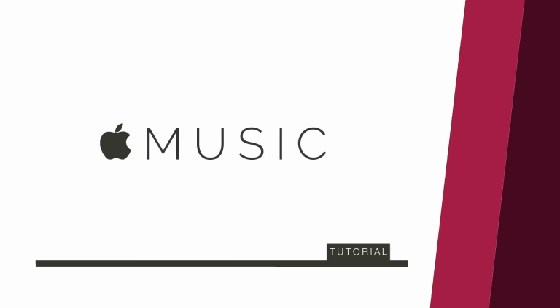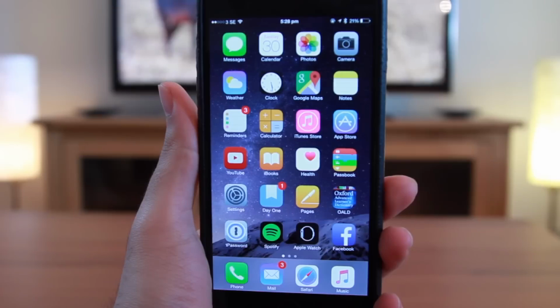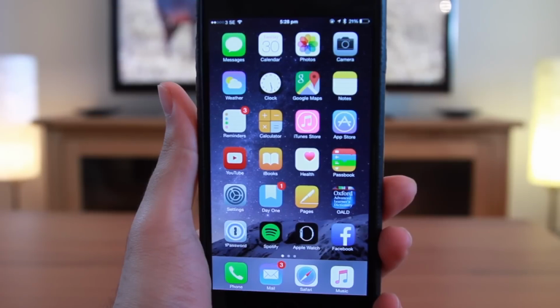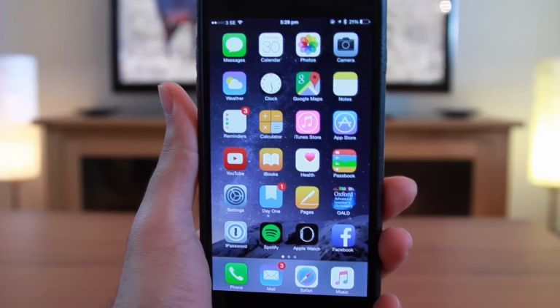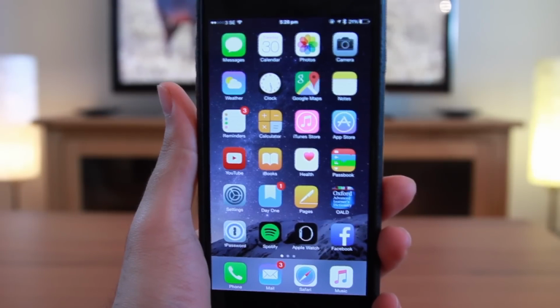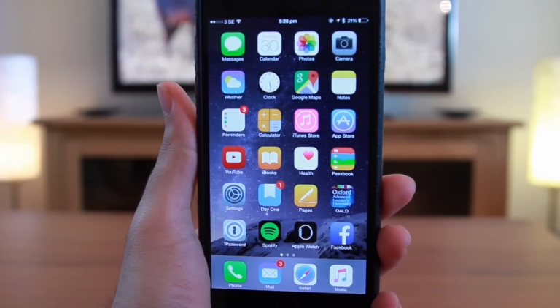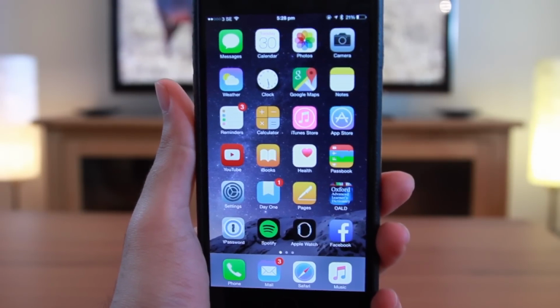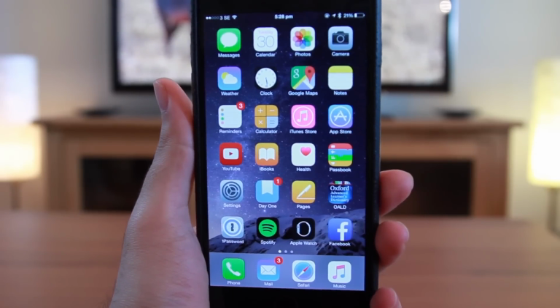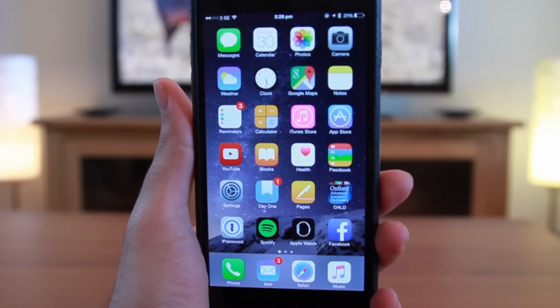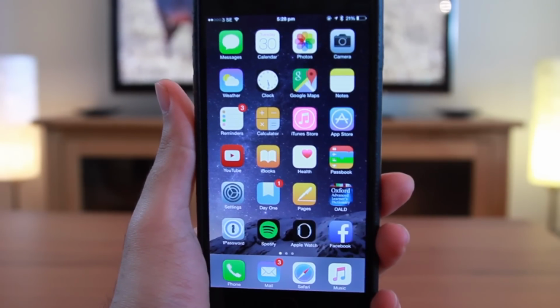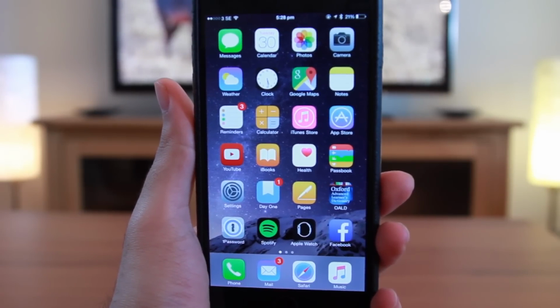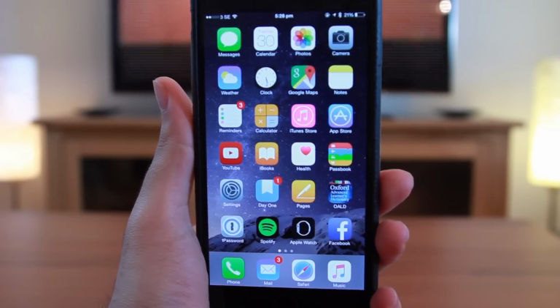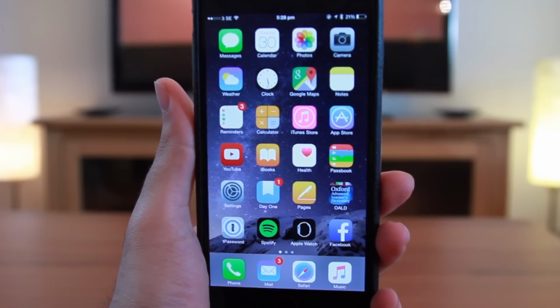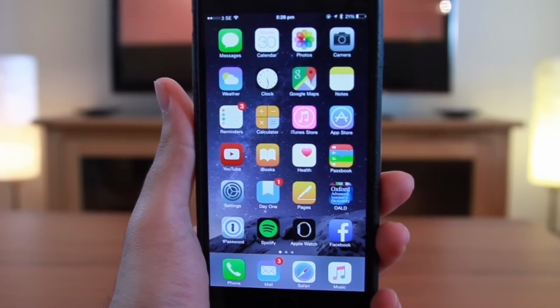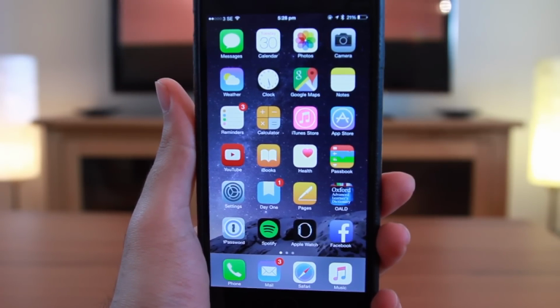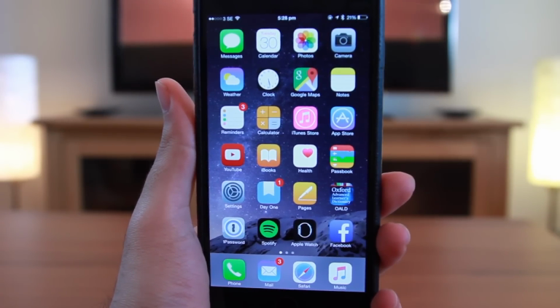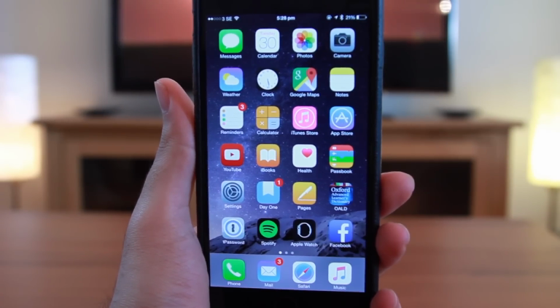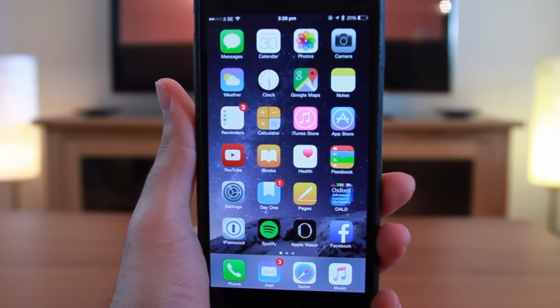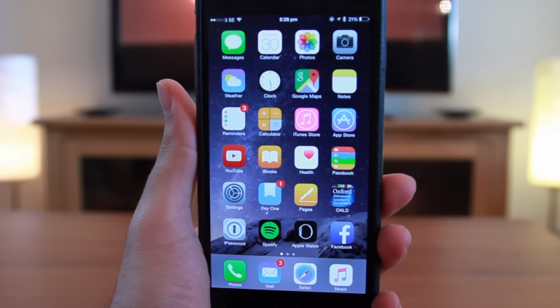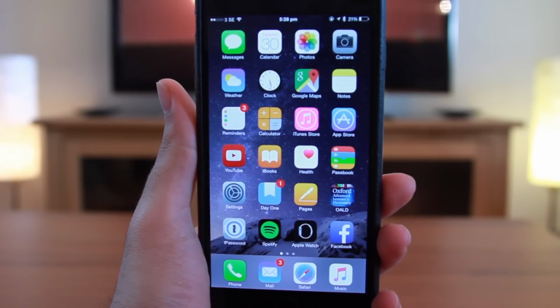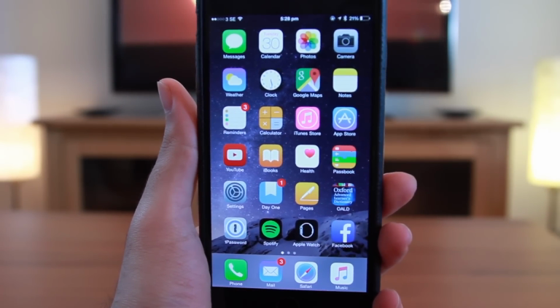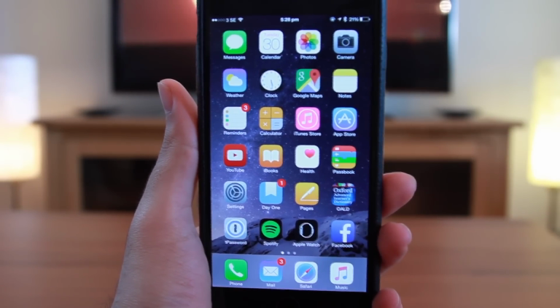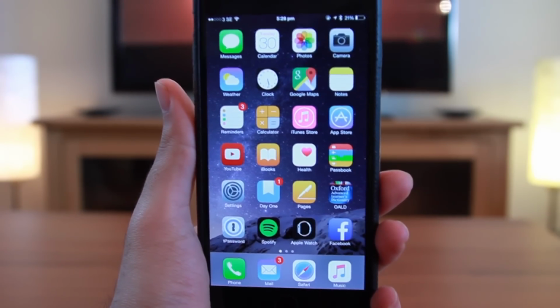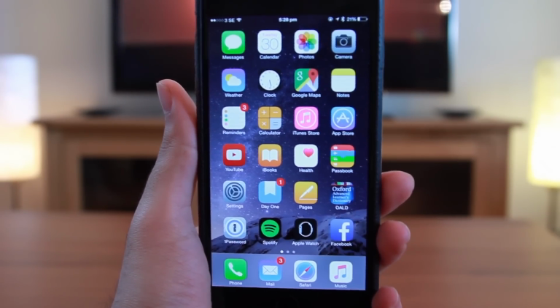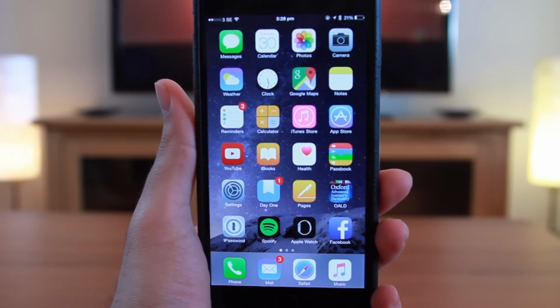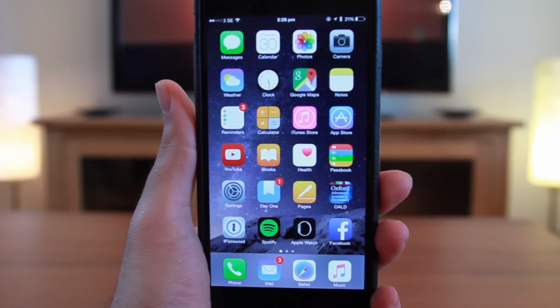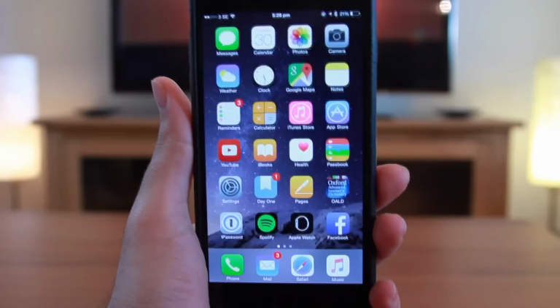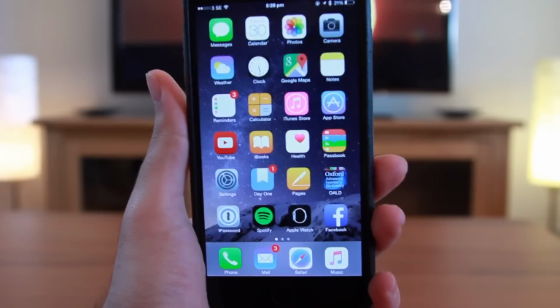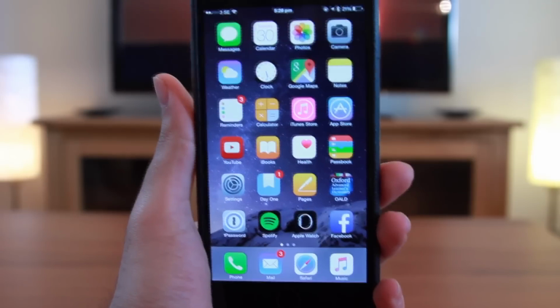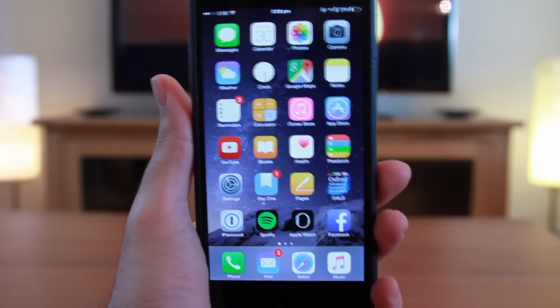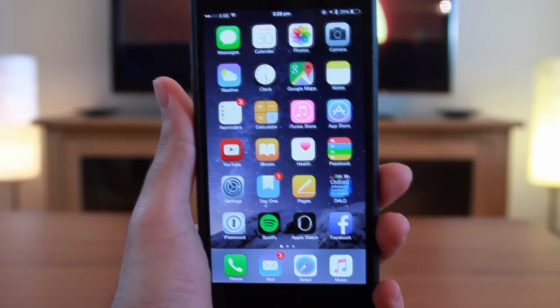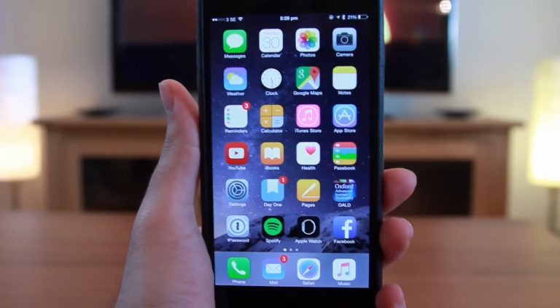Hello everyone, this is Serwin and today I'm going to show you how to set up Apple Music for the first time, as Apple just released iOS 8.4.